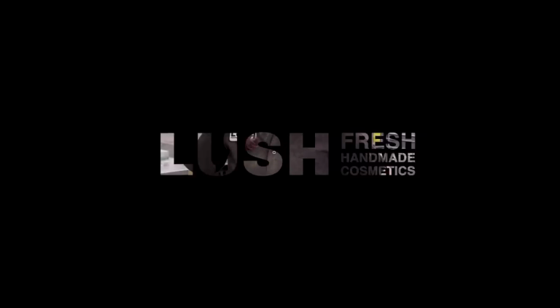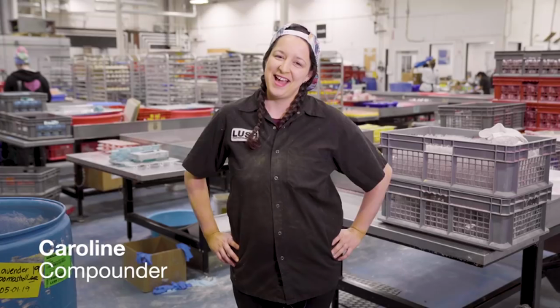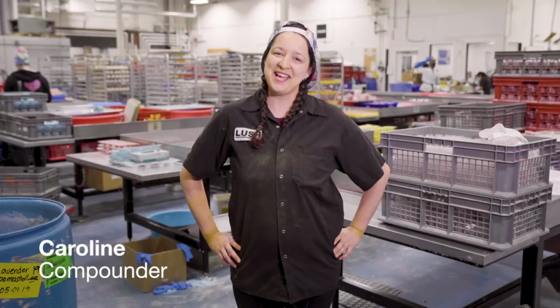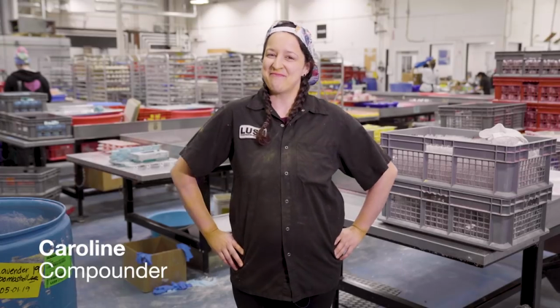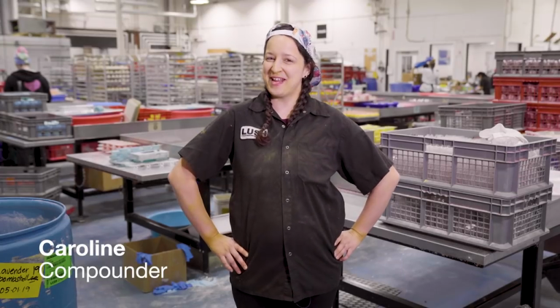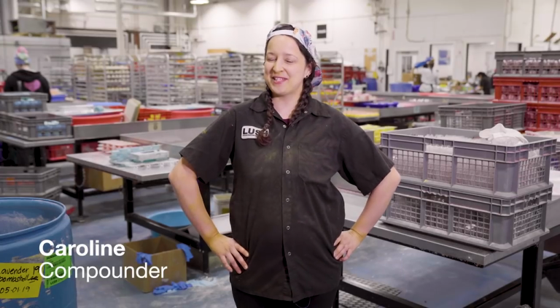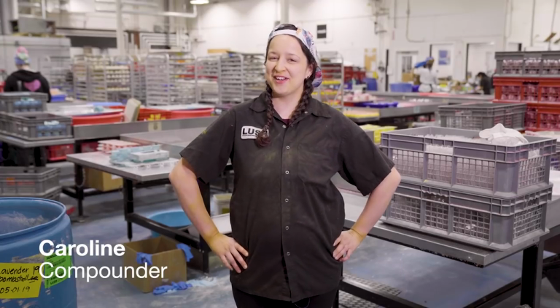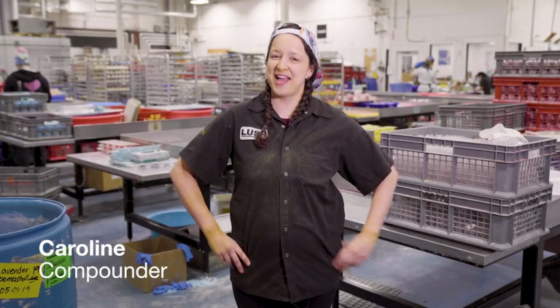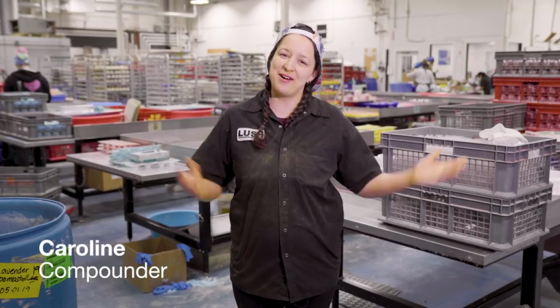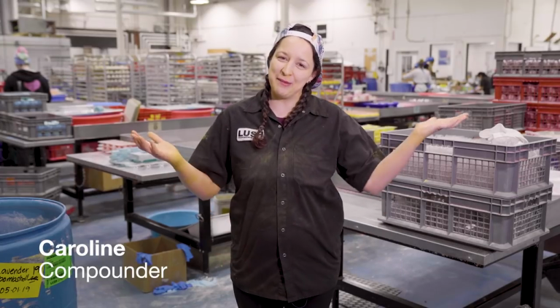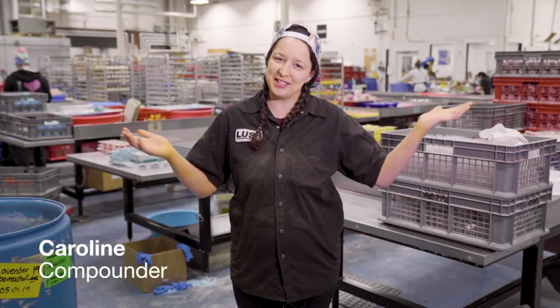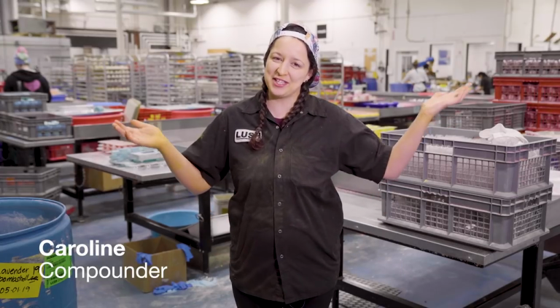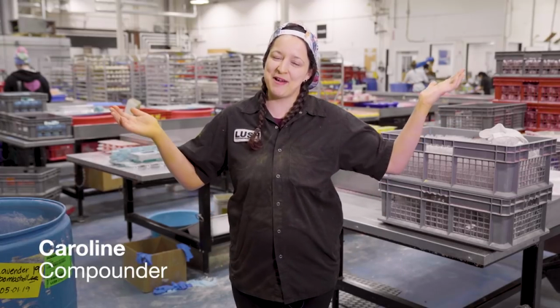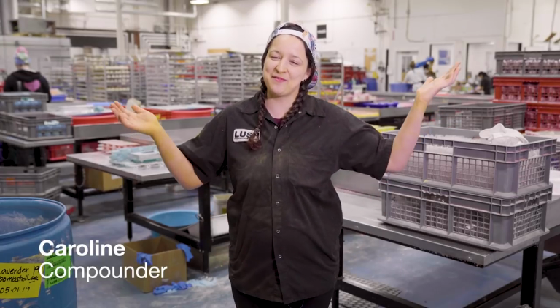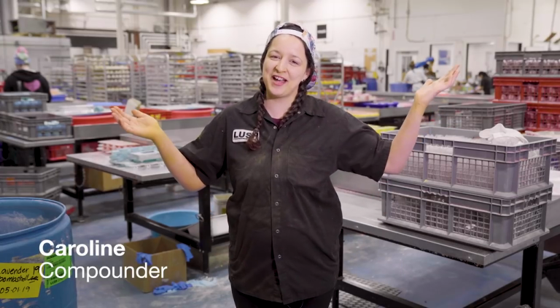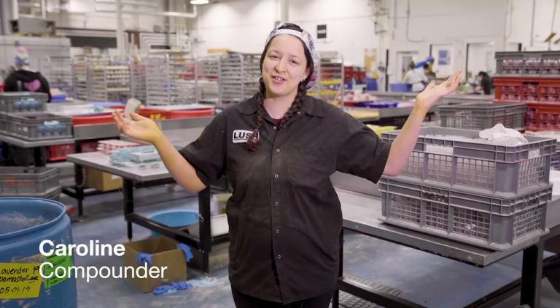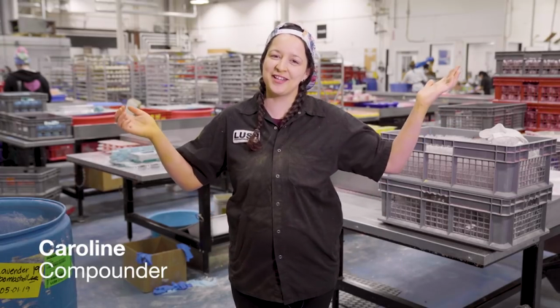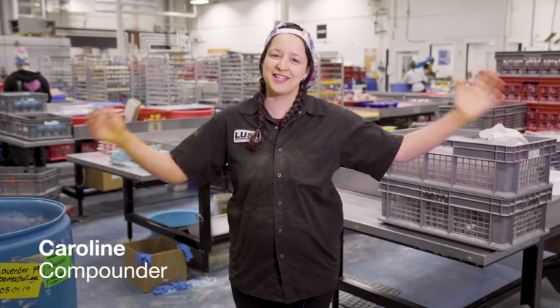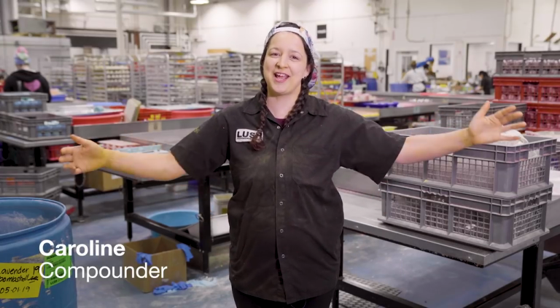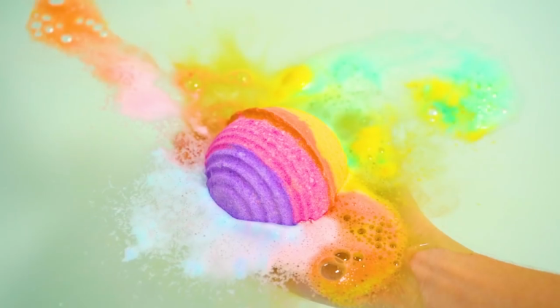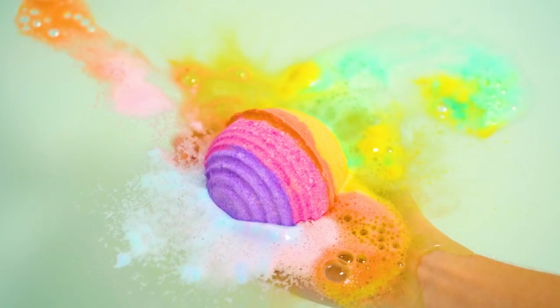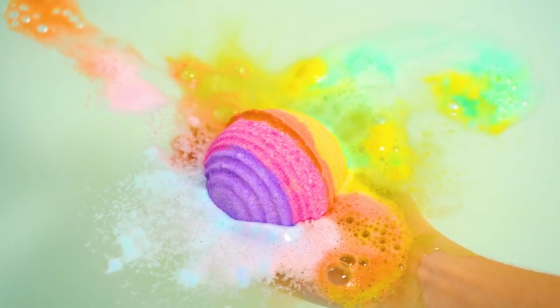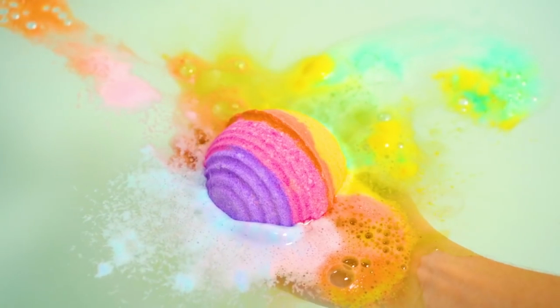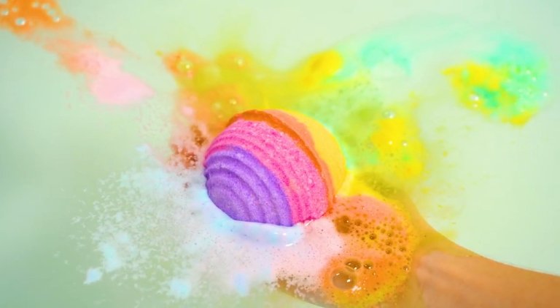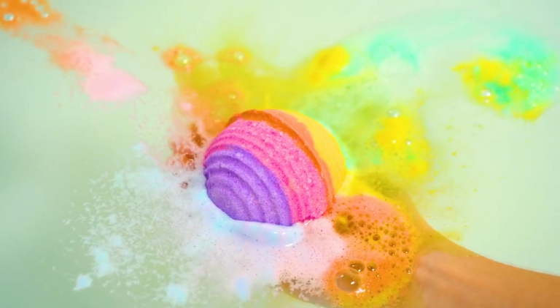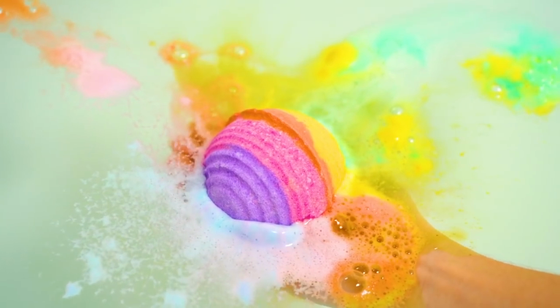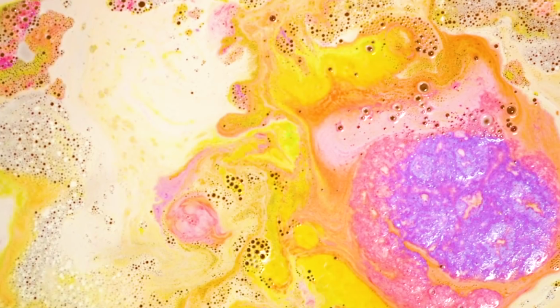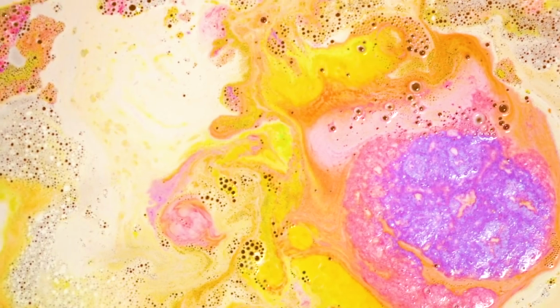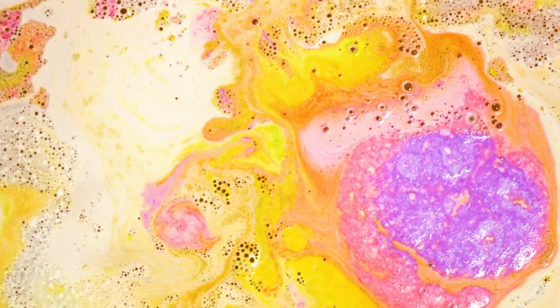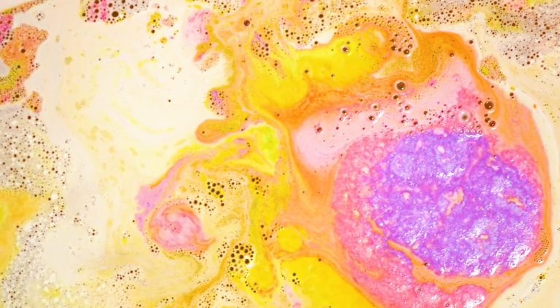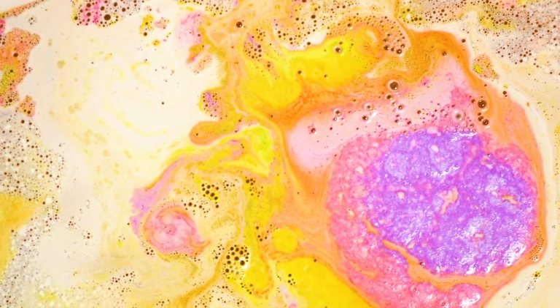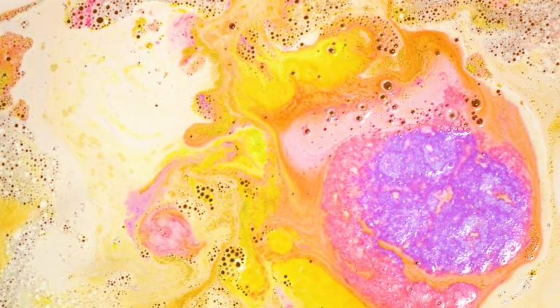Hi, my name is Caroline. Welcome to Lush Manufacturing. Today we're going to be making Groovy Kind of Love Bath Bomb.